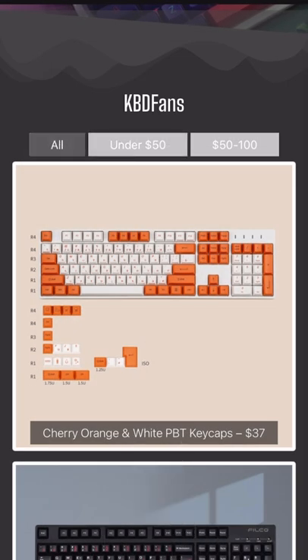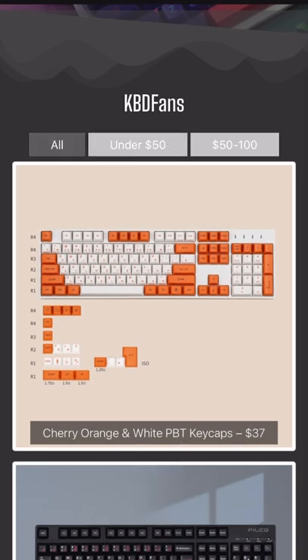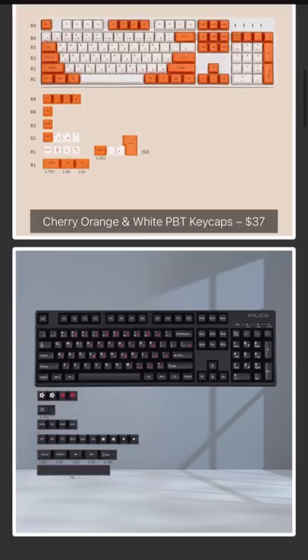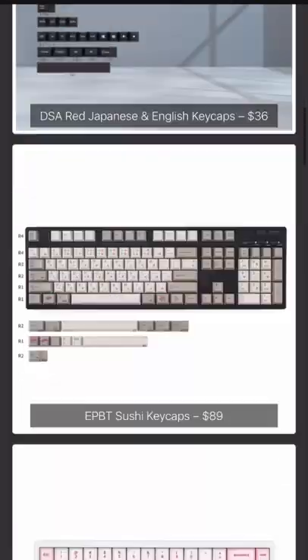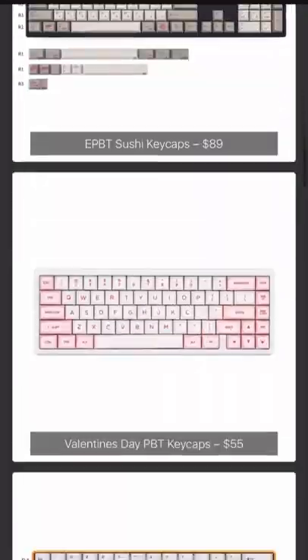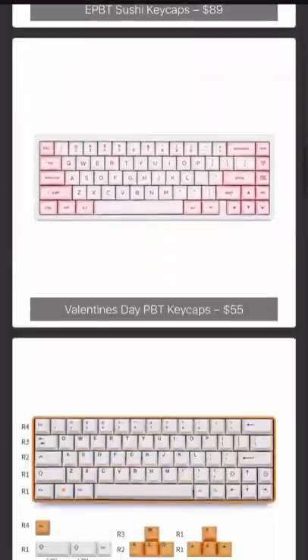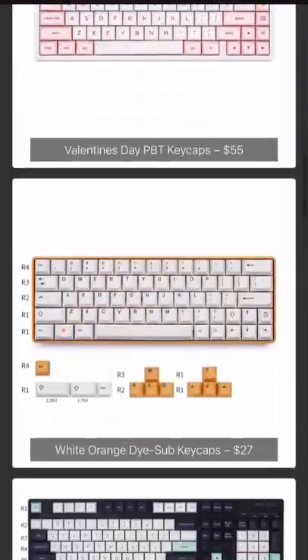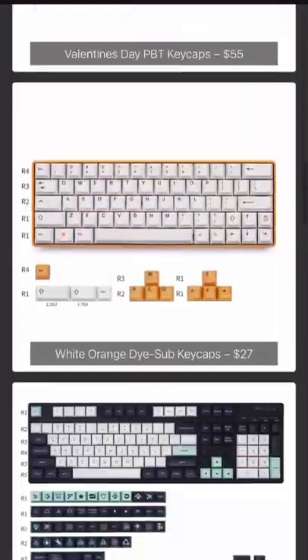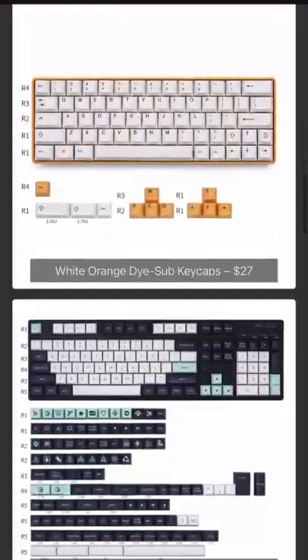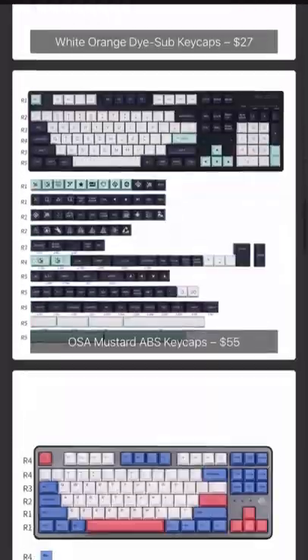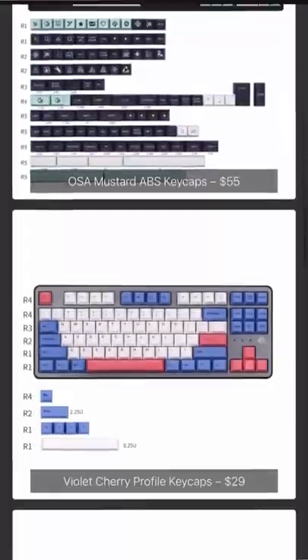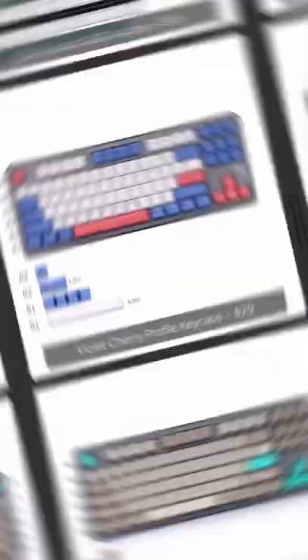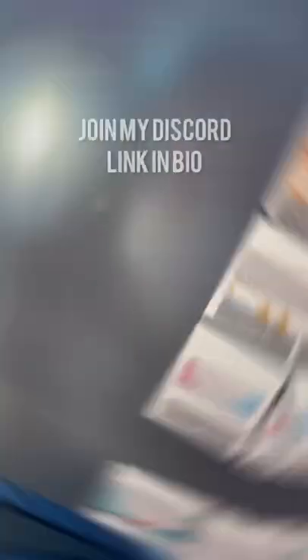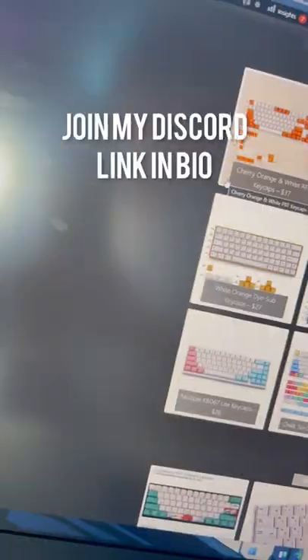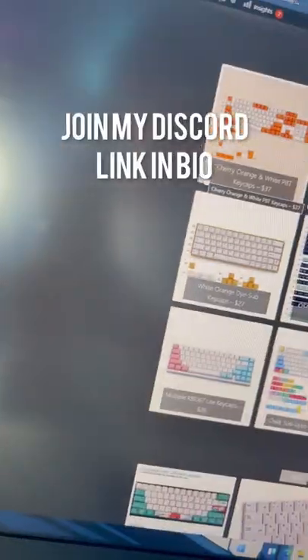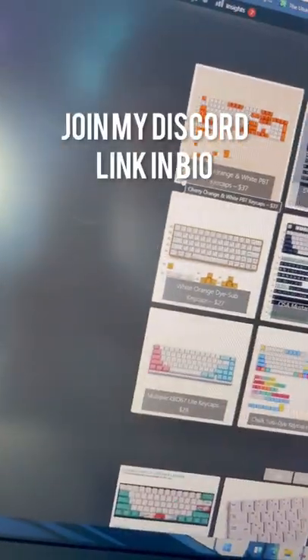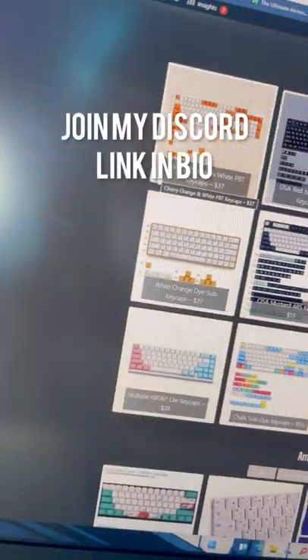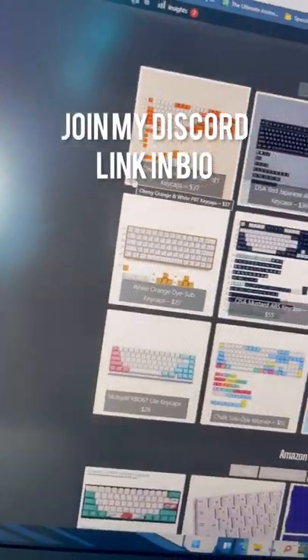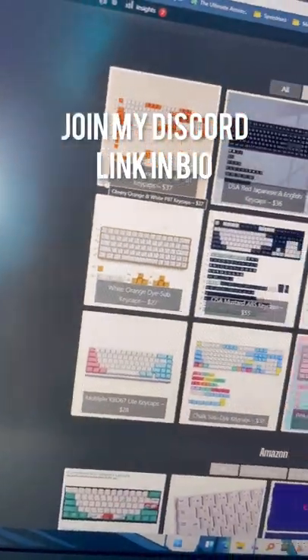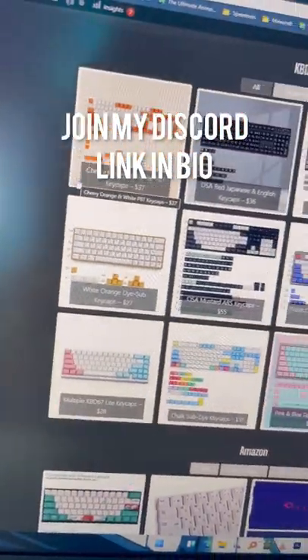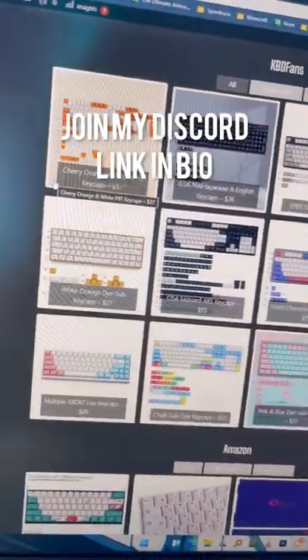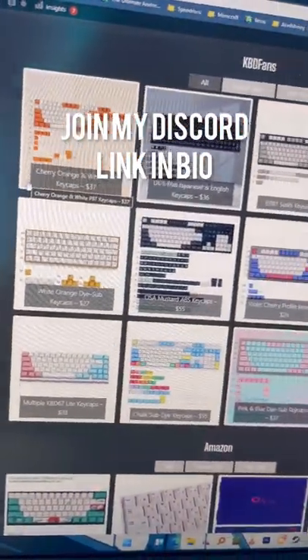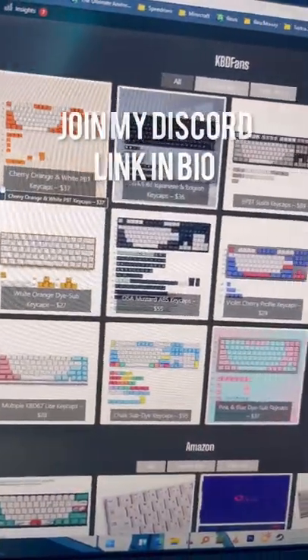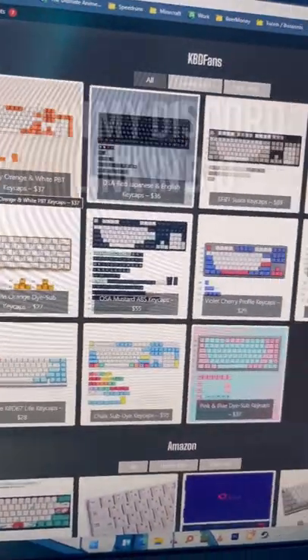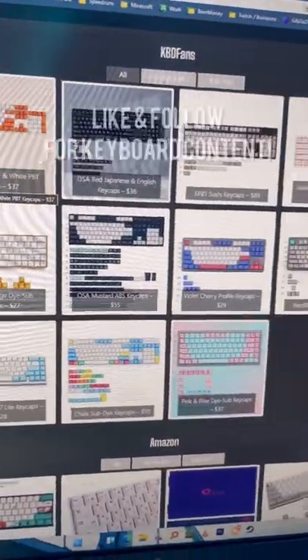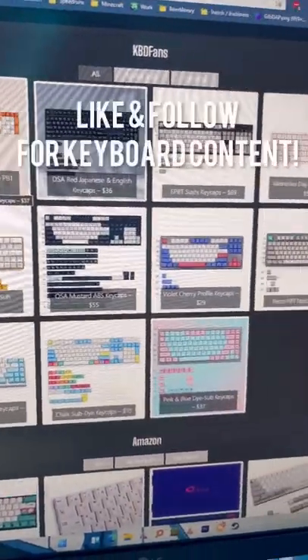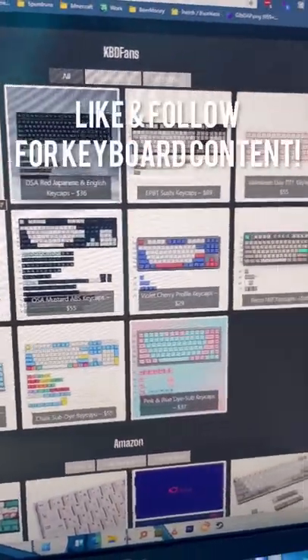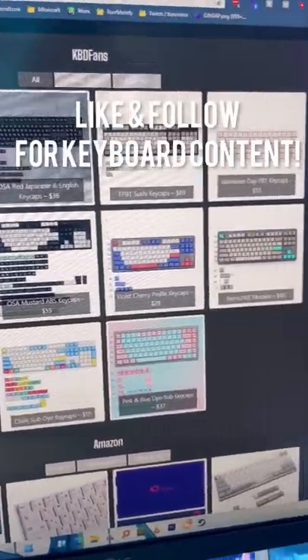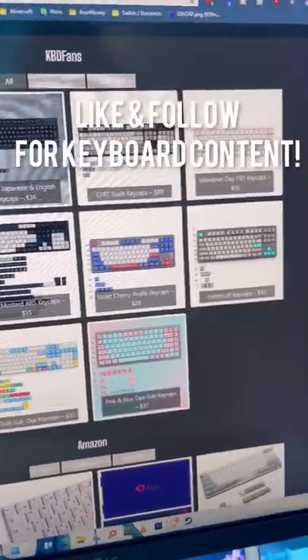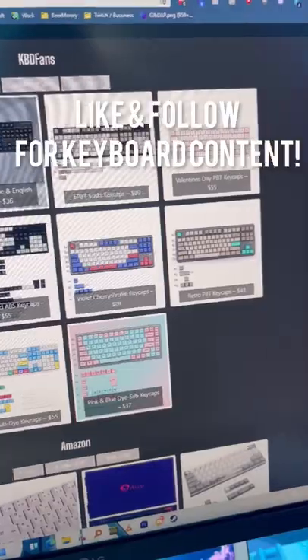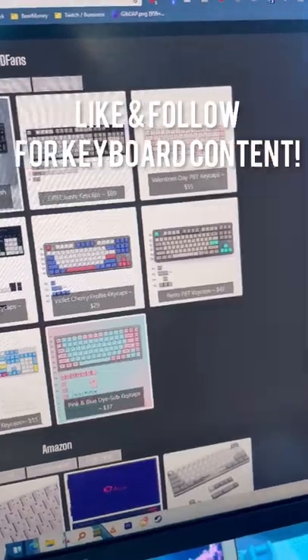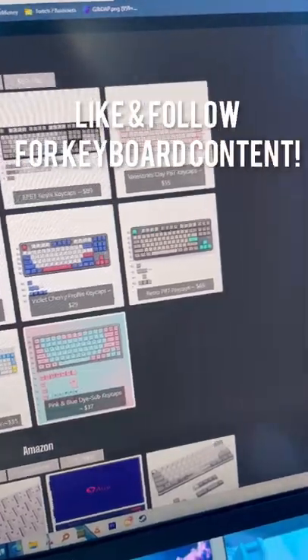If you still need more help with keycaps or keyboards in general, make sure to join my Discord — link in bio — and like and follow for more keyboard content.